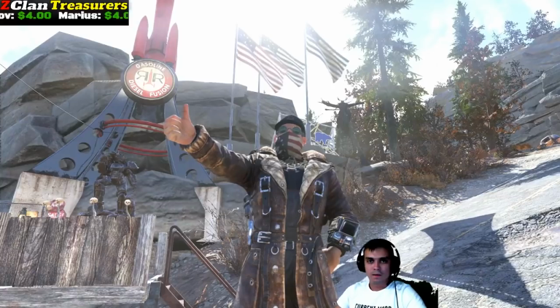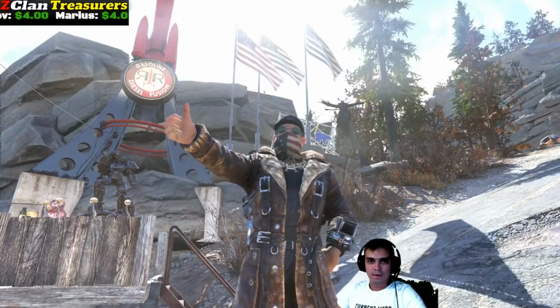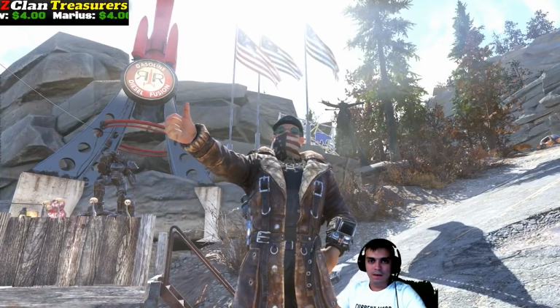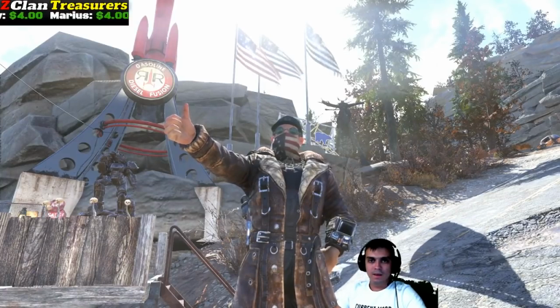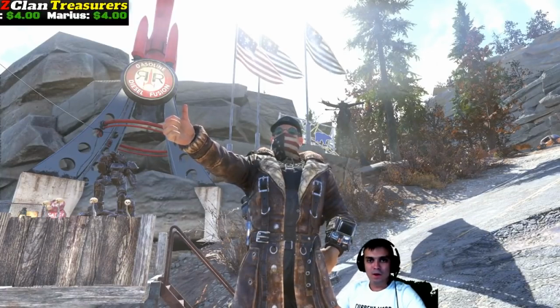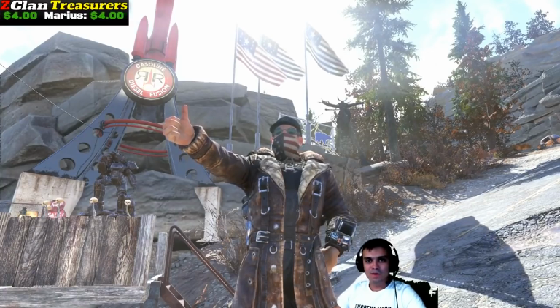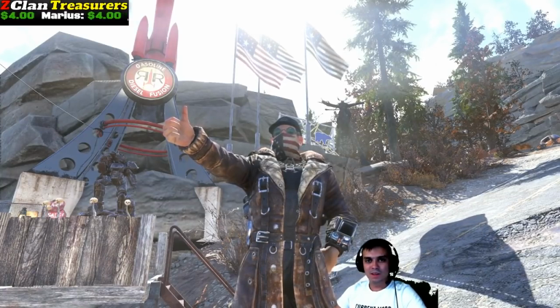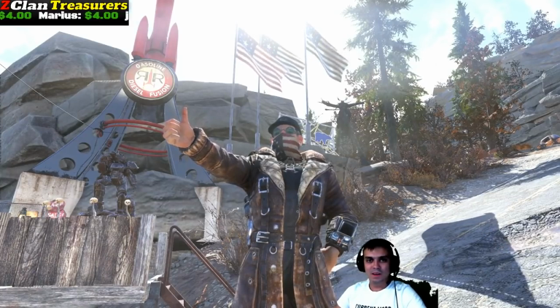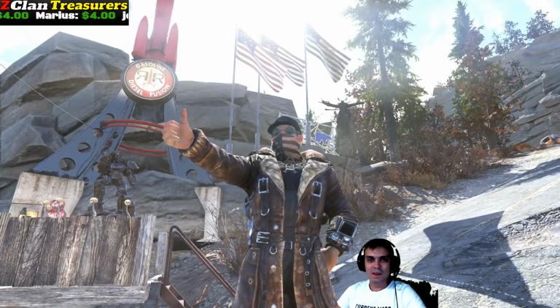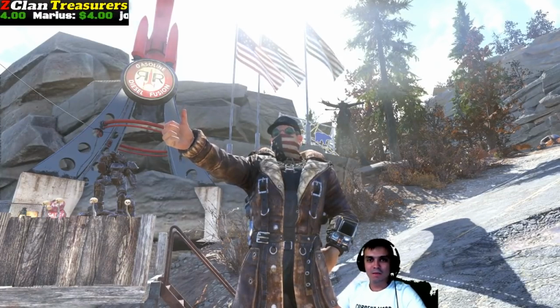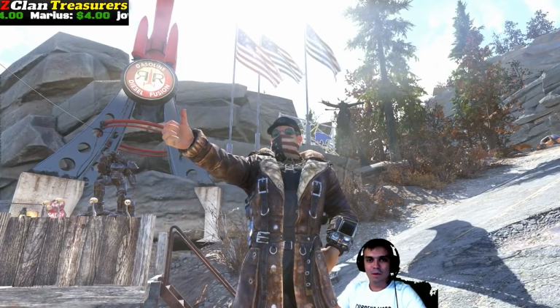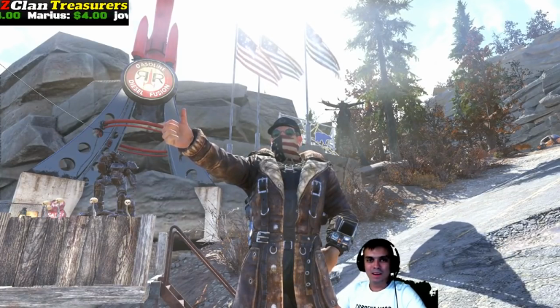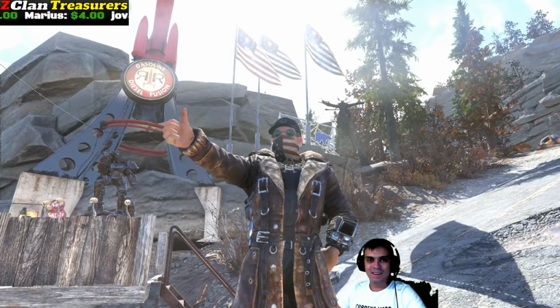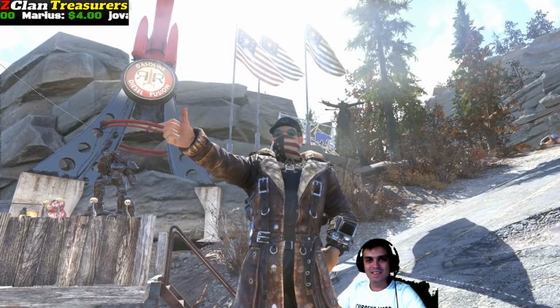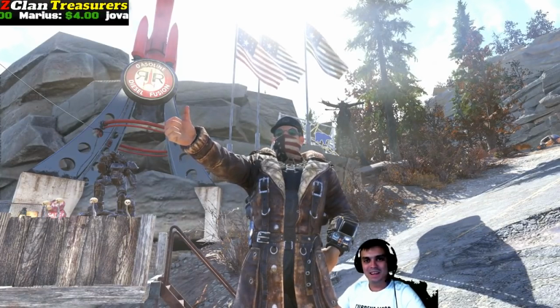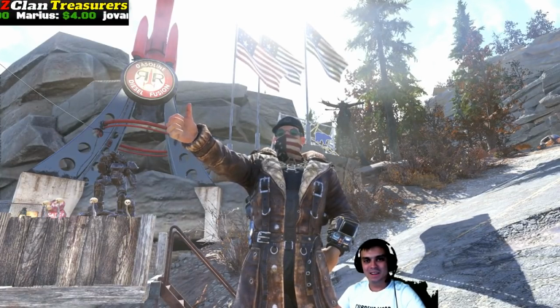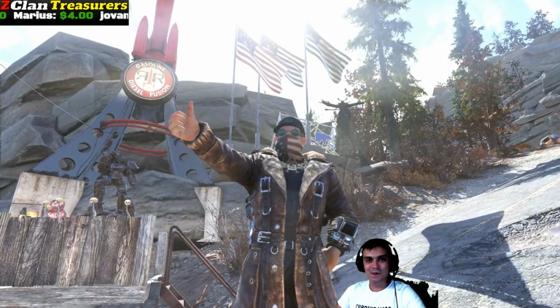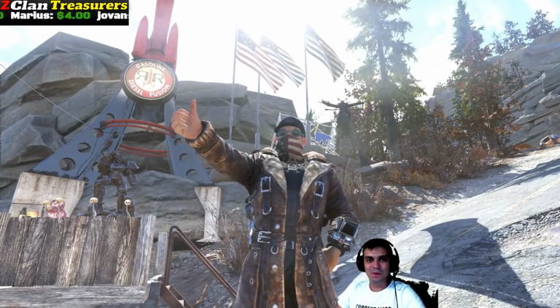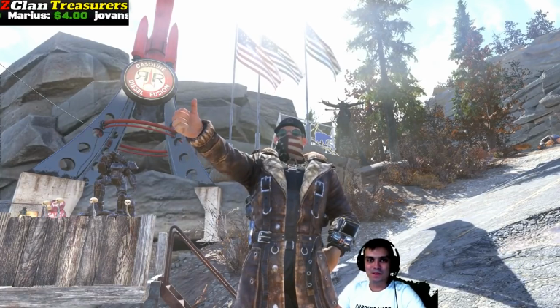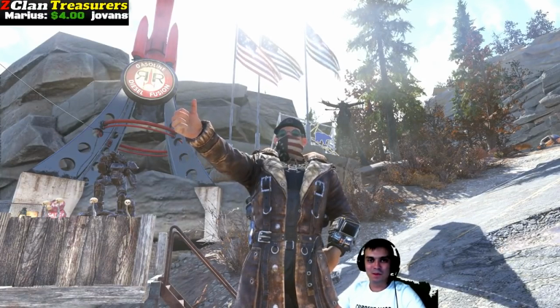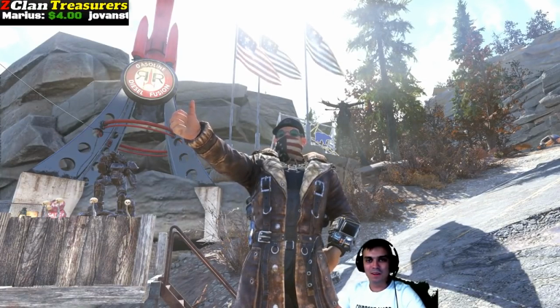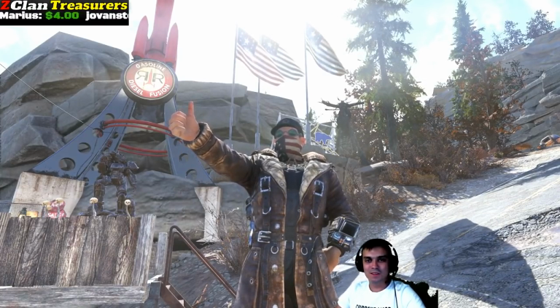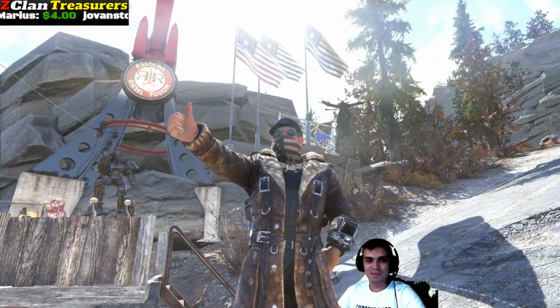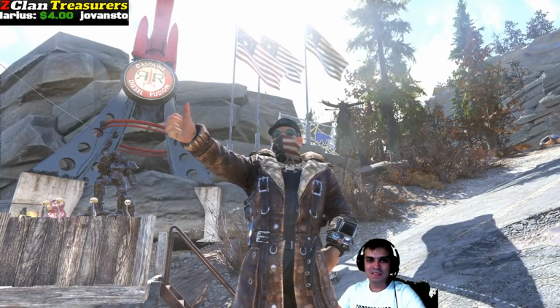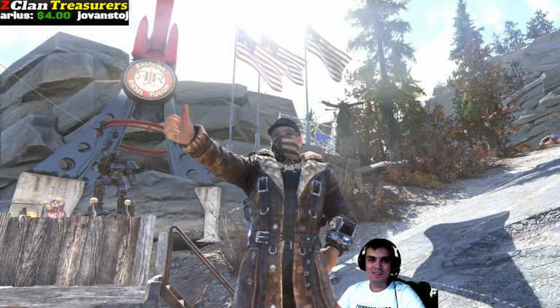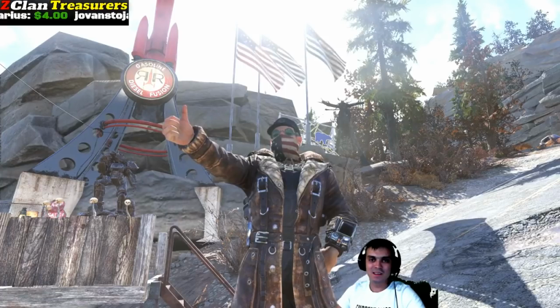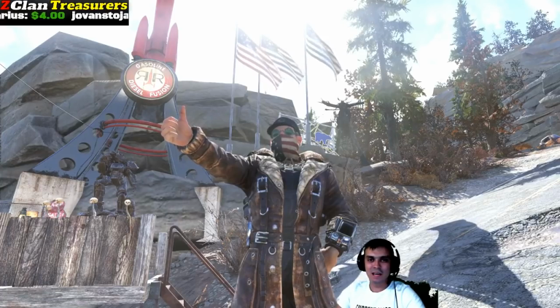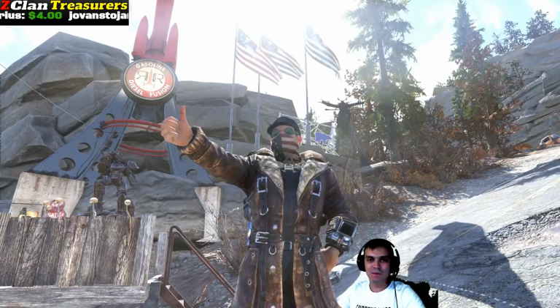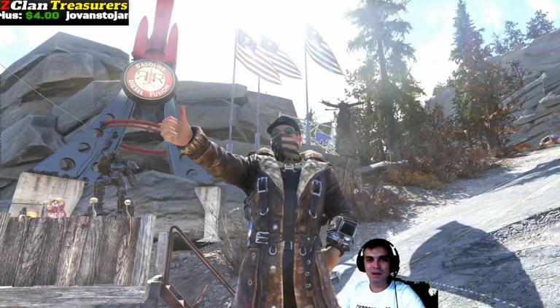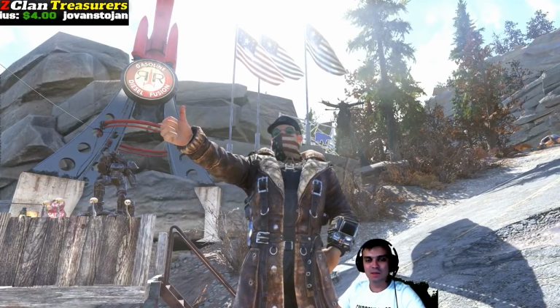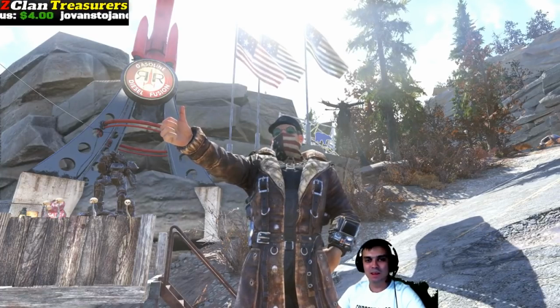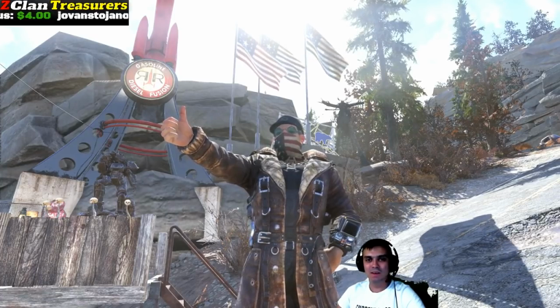Hey, what up Z-Clan and everybody else, how you doing? Welcome to my Fallout 76 Atom Shop Today video.